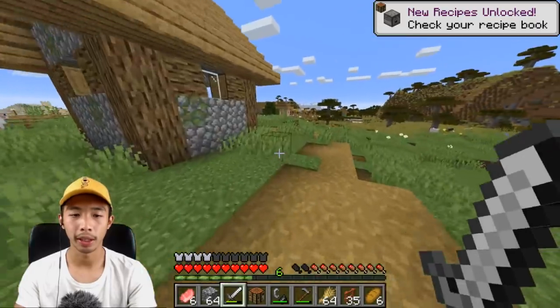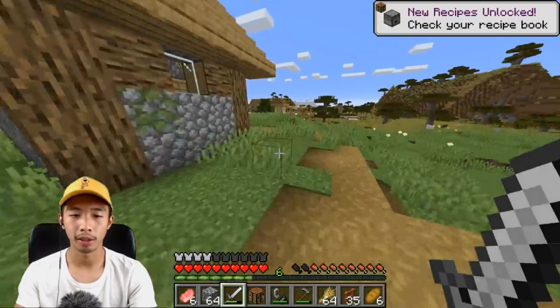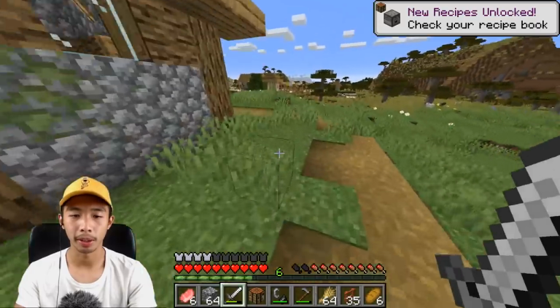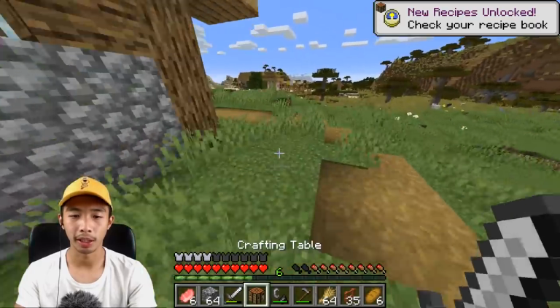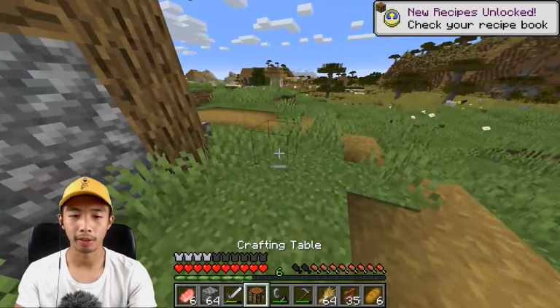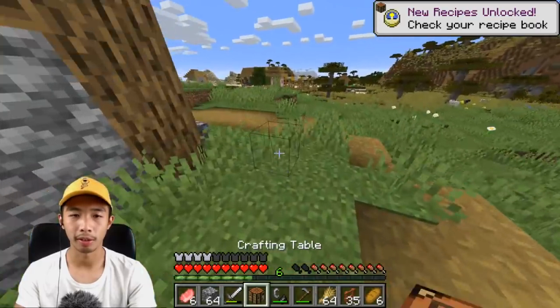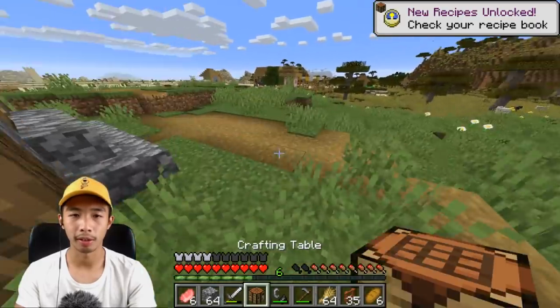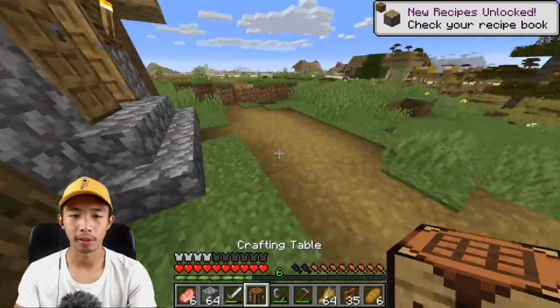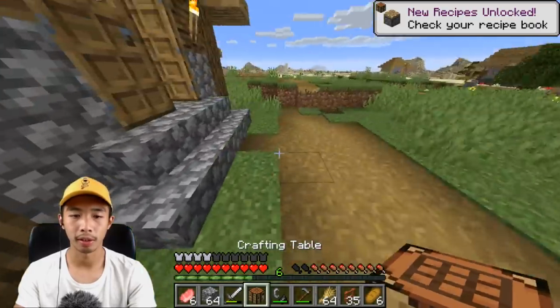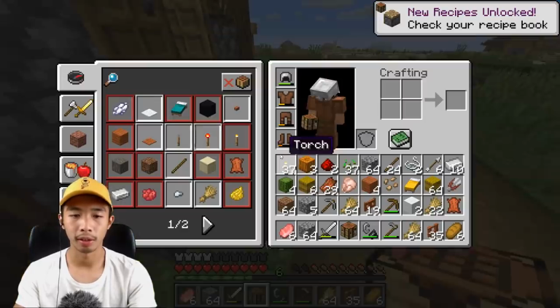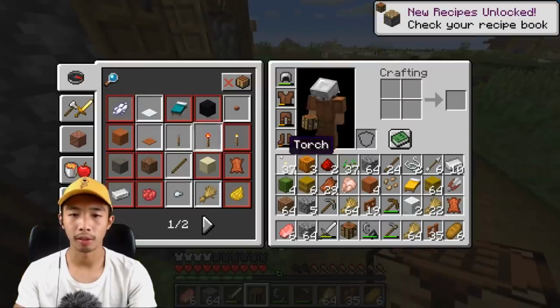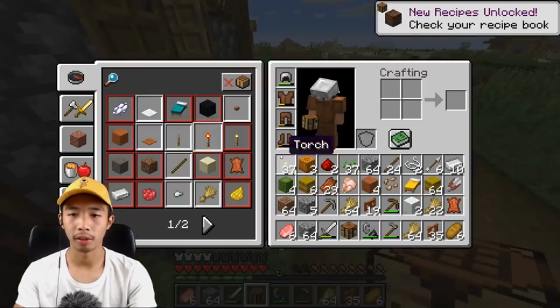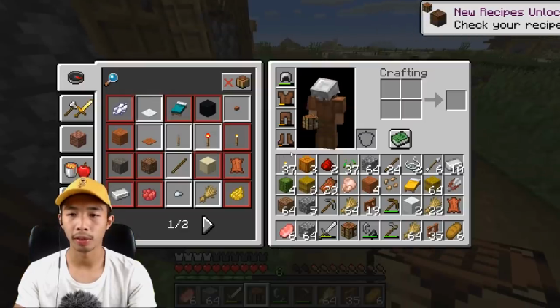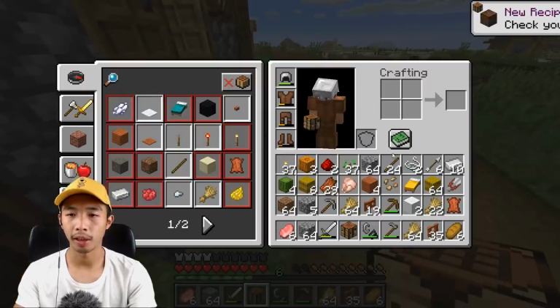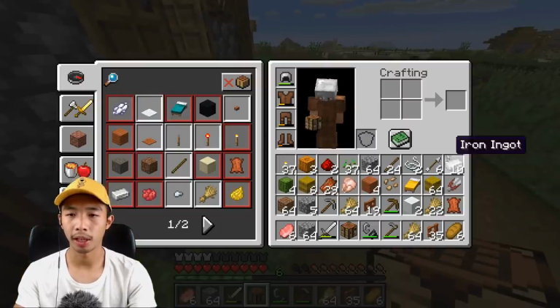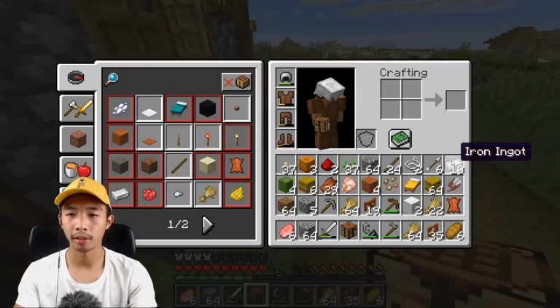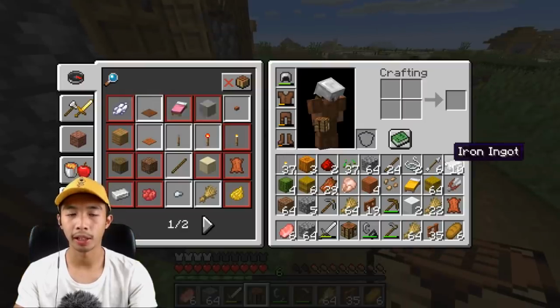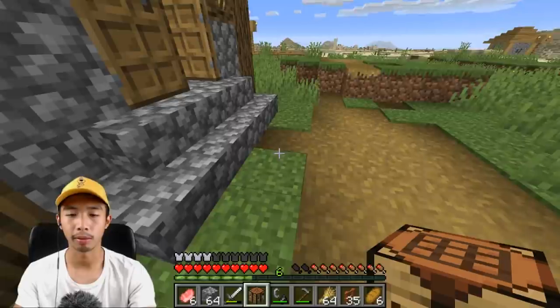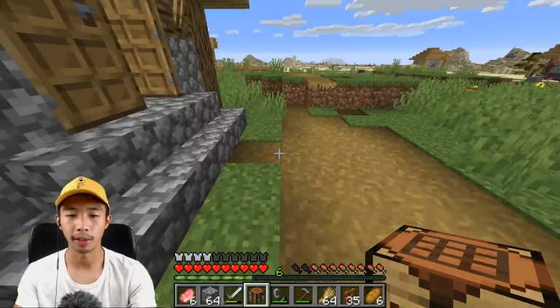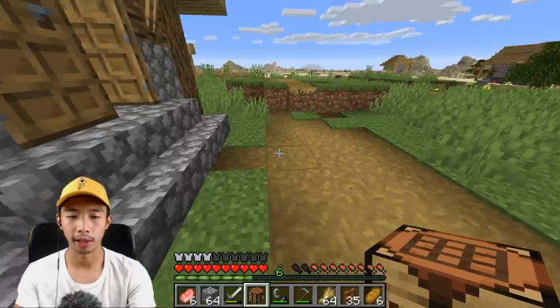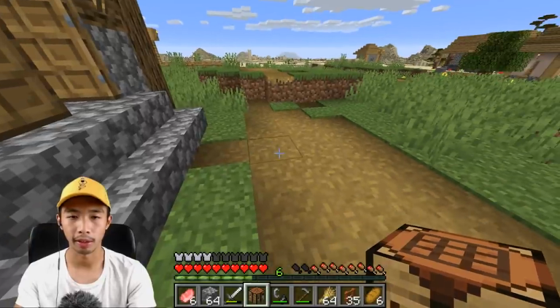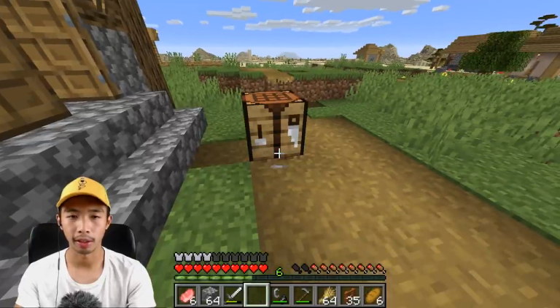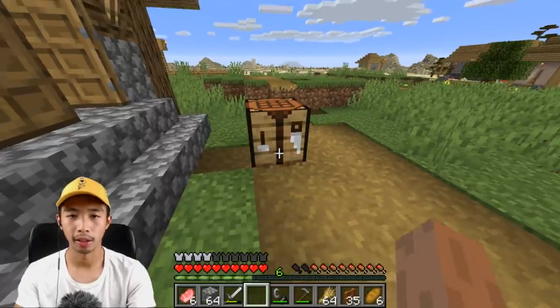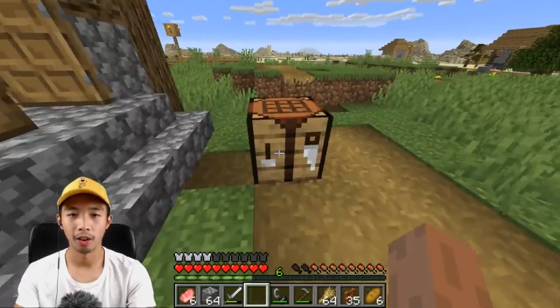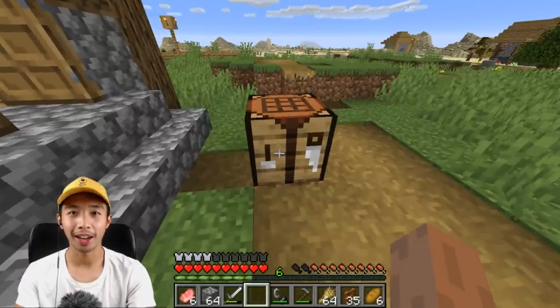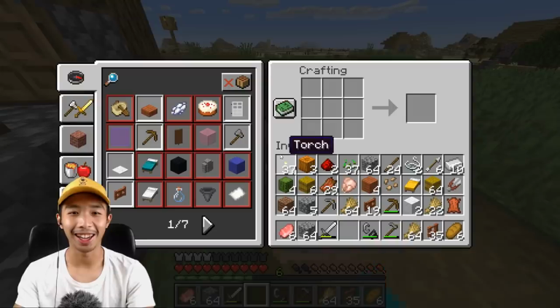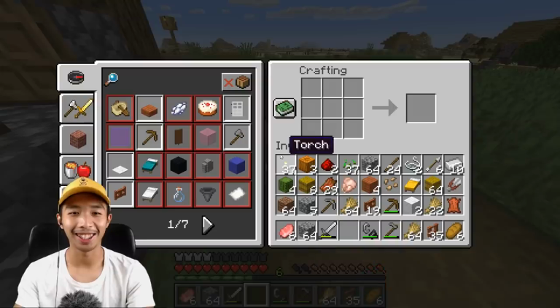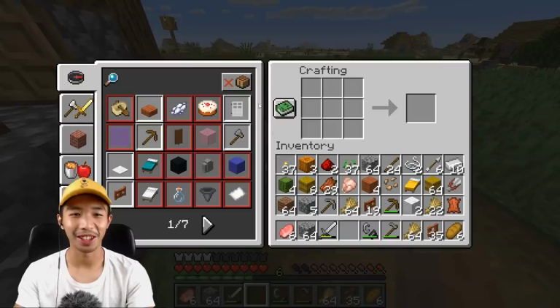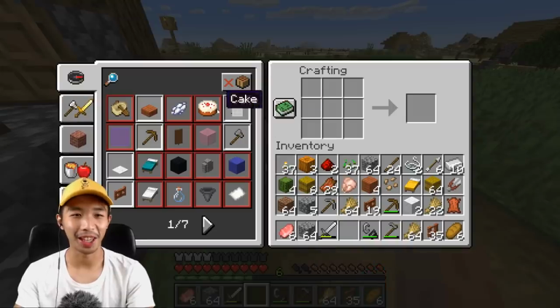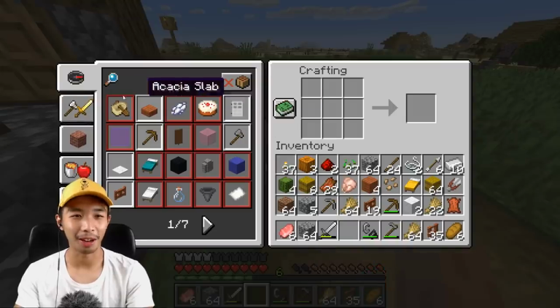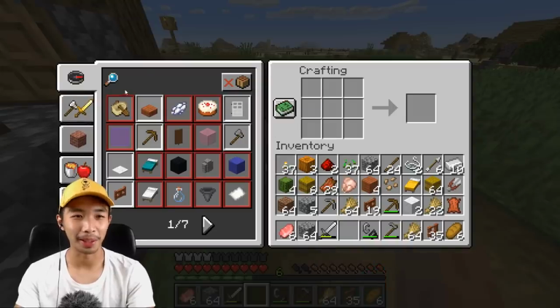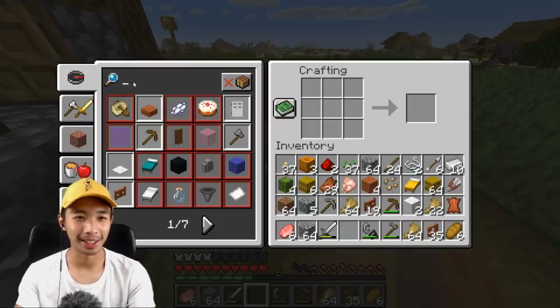I can make a compass now! Hopefully I have the iron — yes, we have the iron. Guys, we can make a compass!